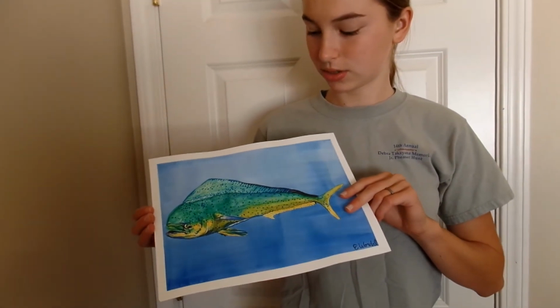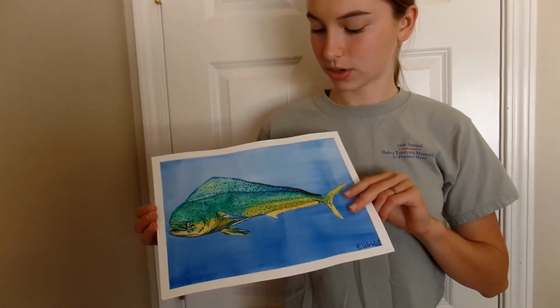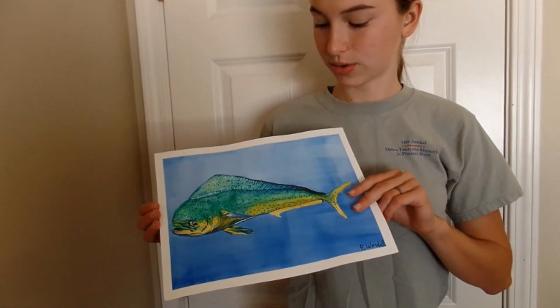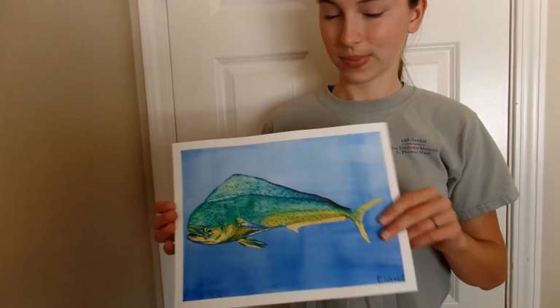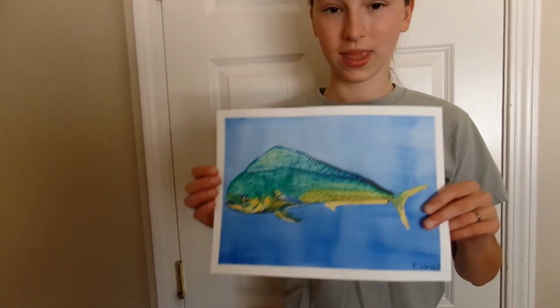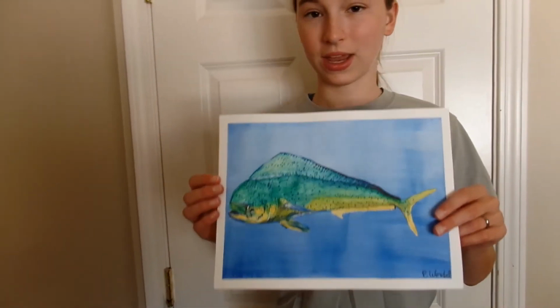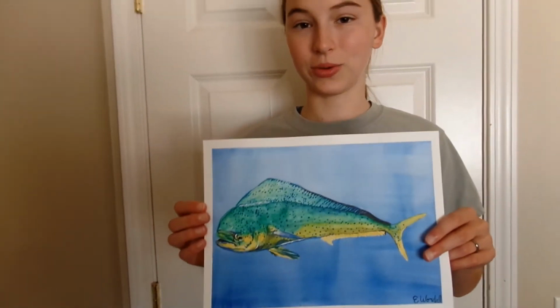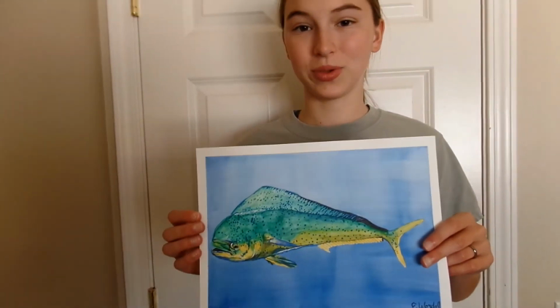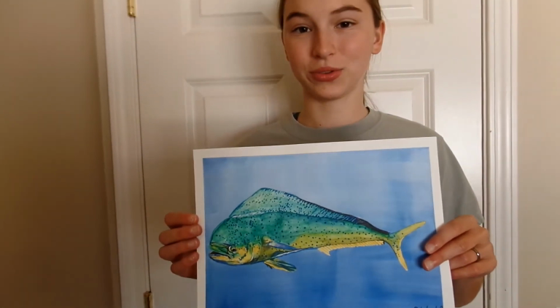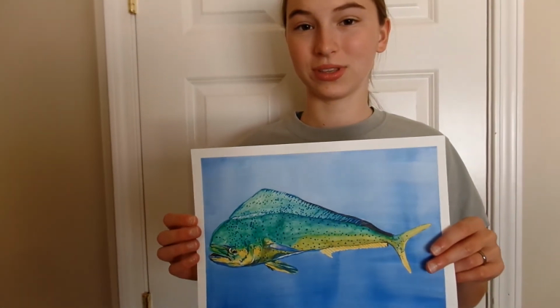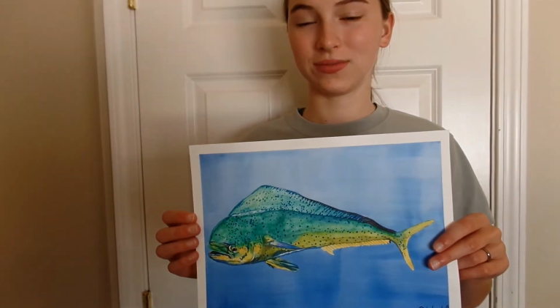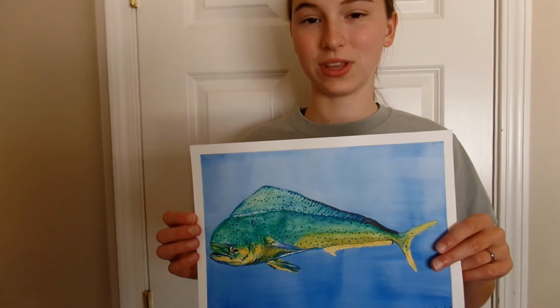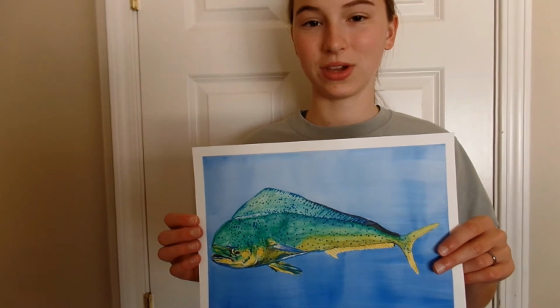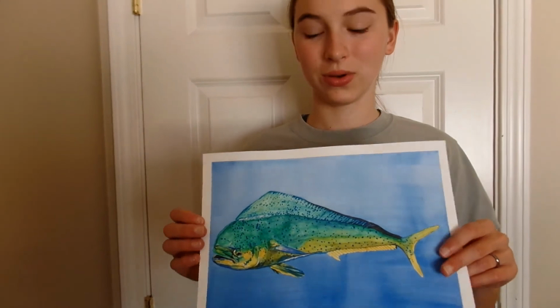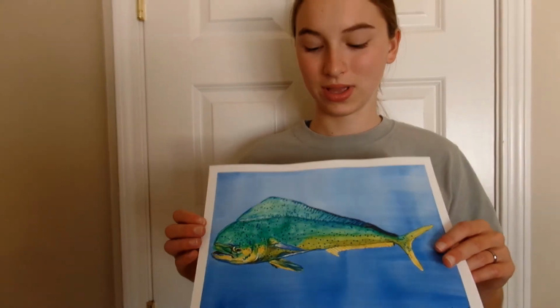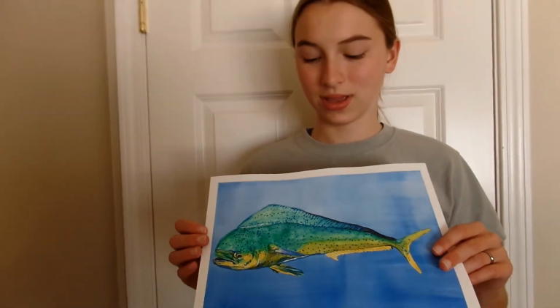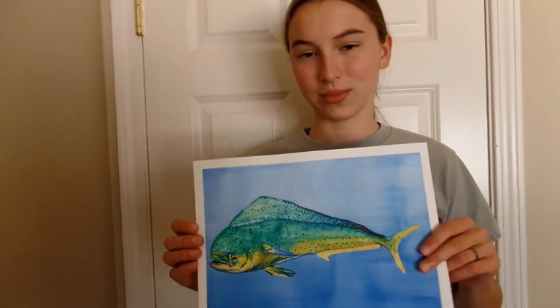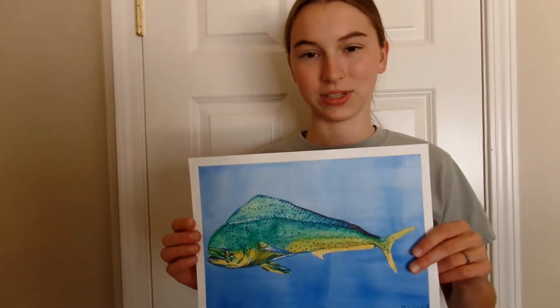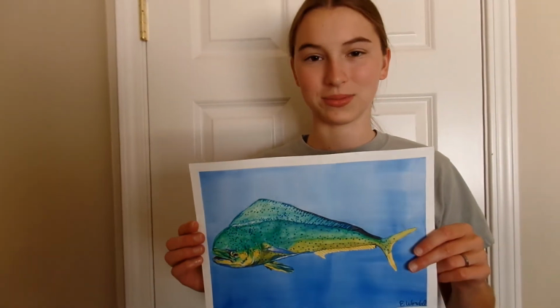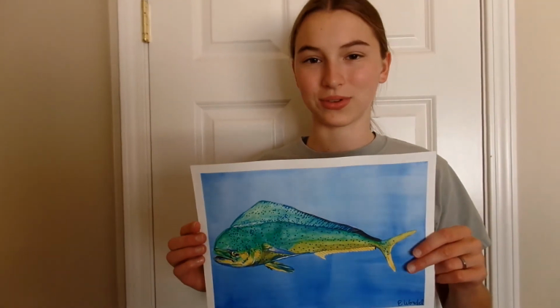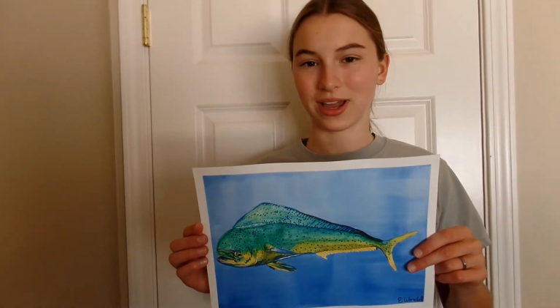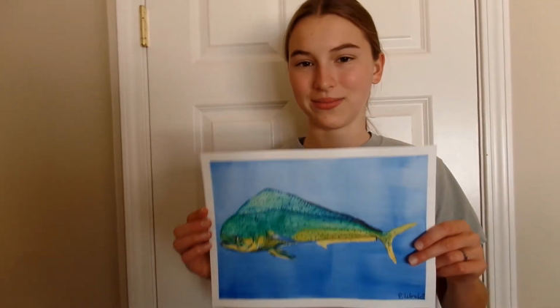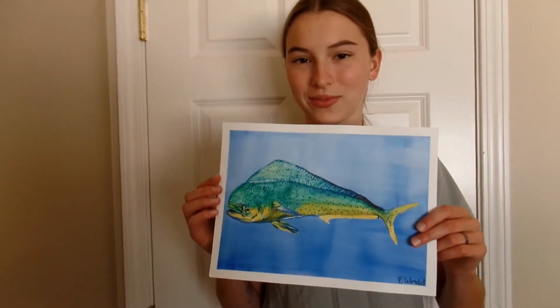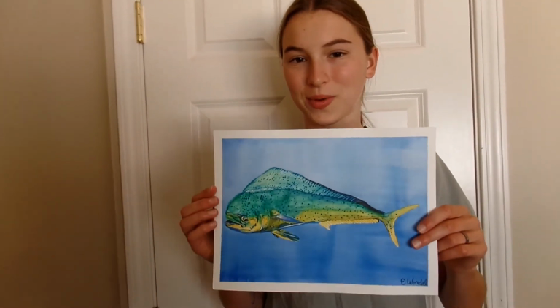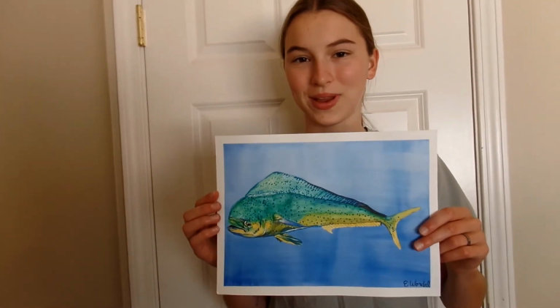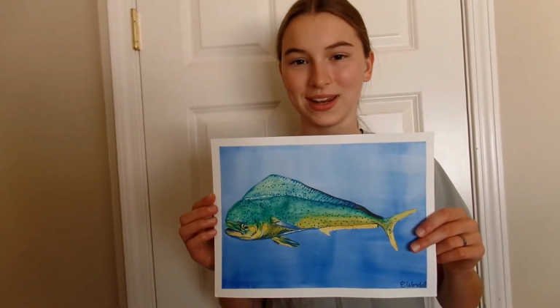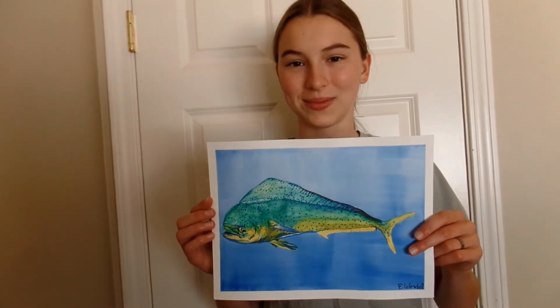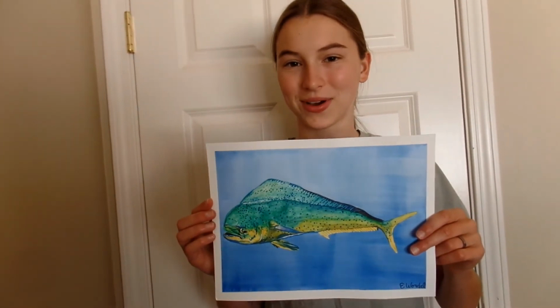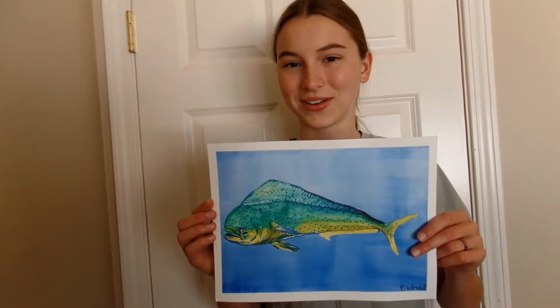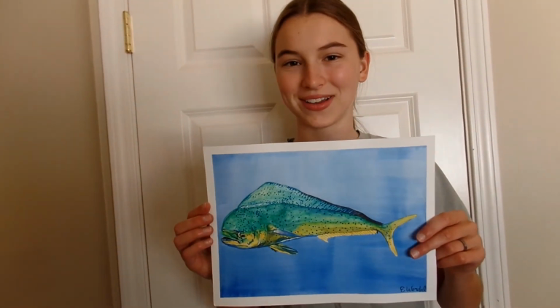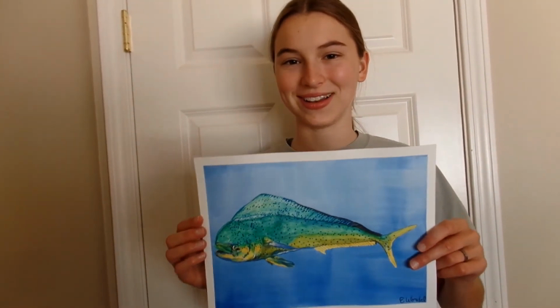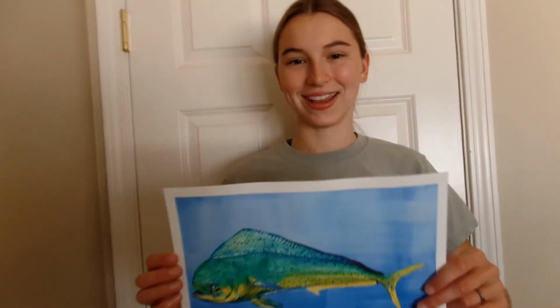I hope you enjoyed this video. Please subscribe for more painting and pottery content.